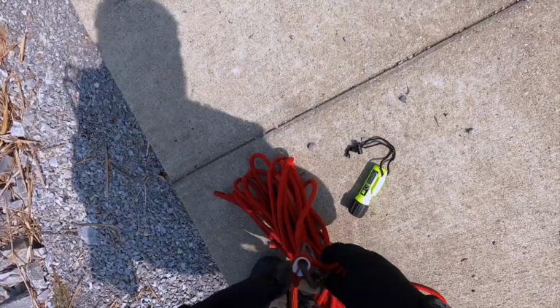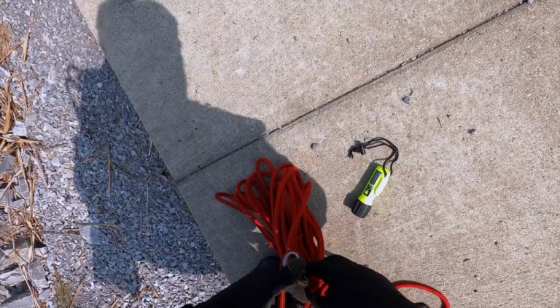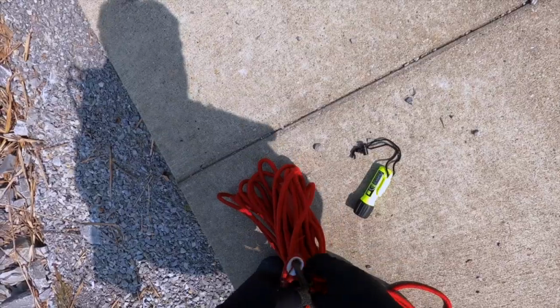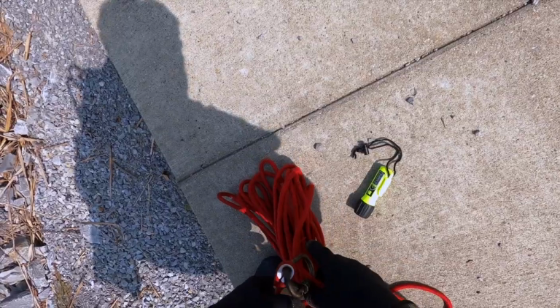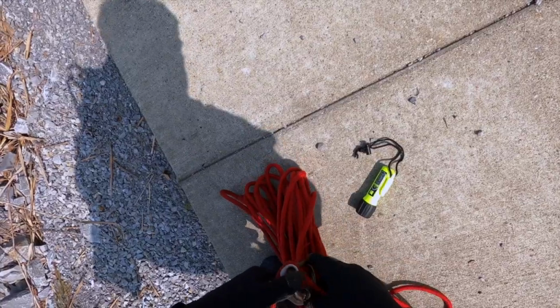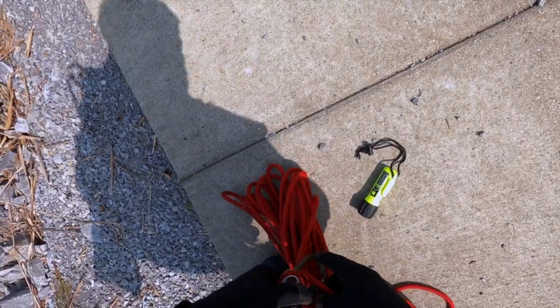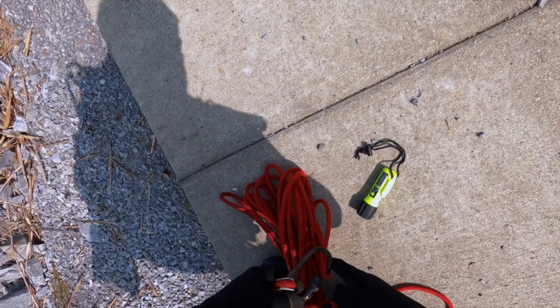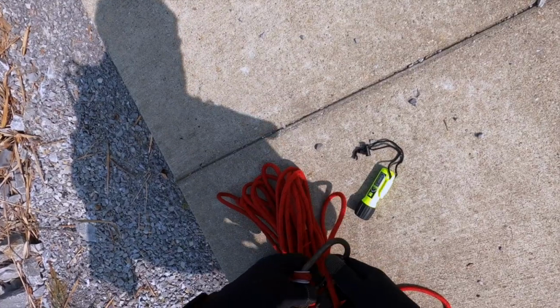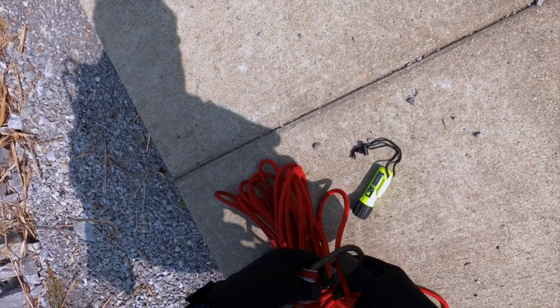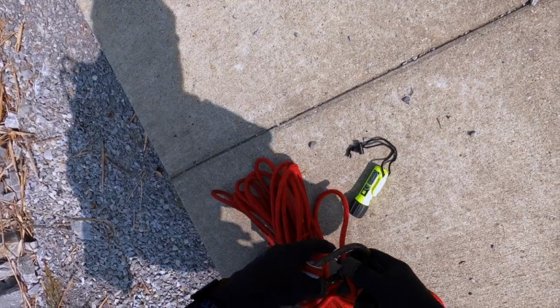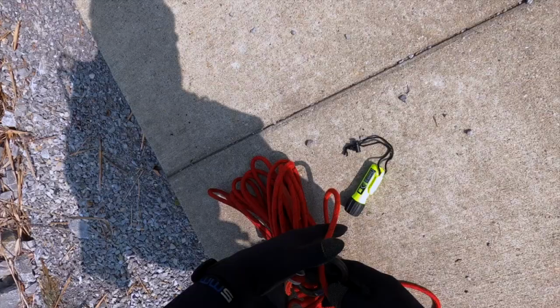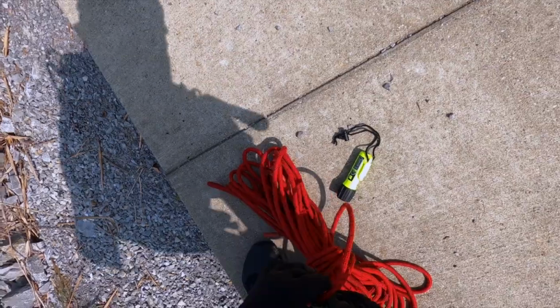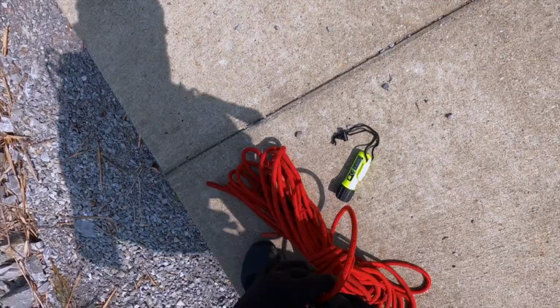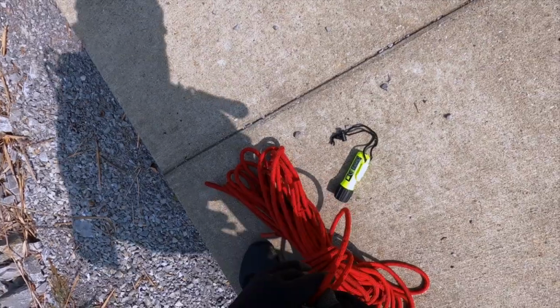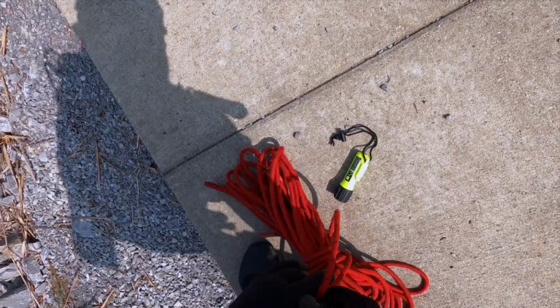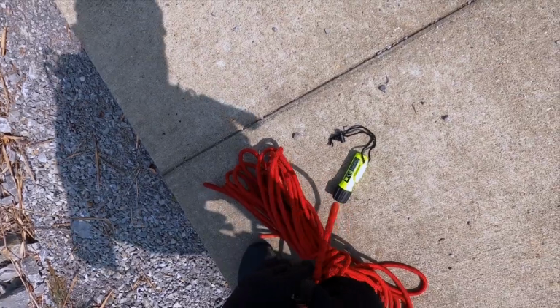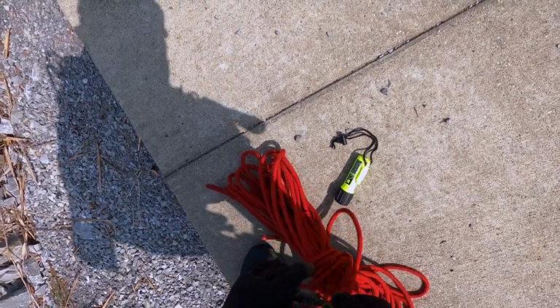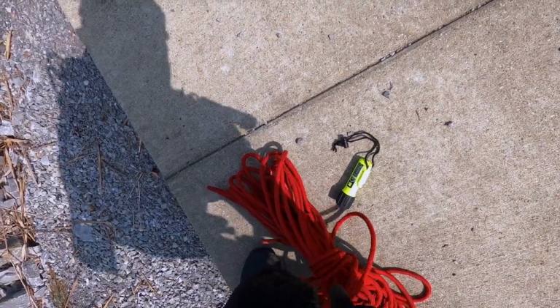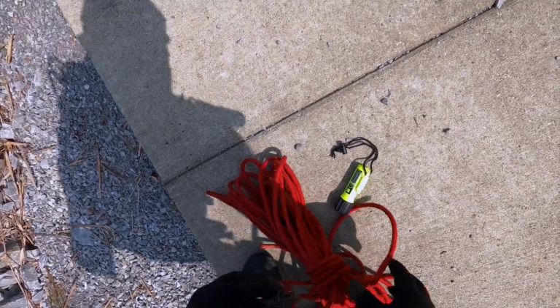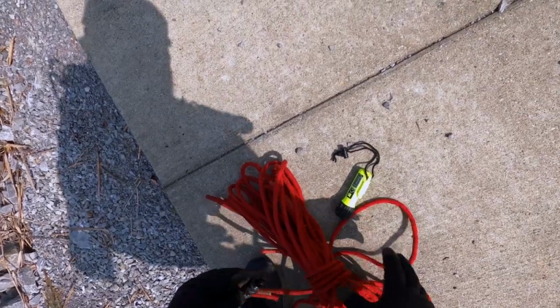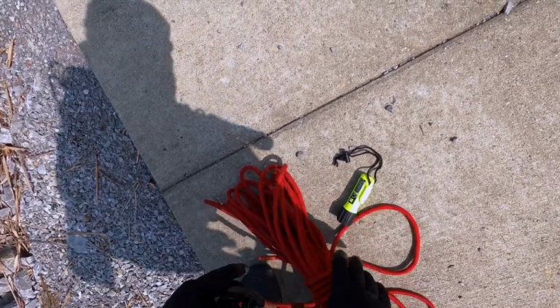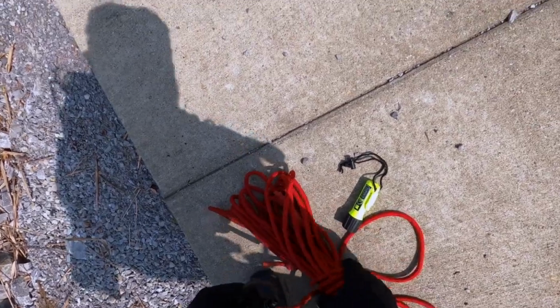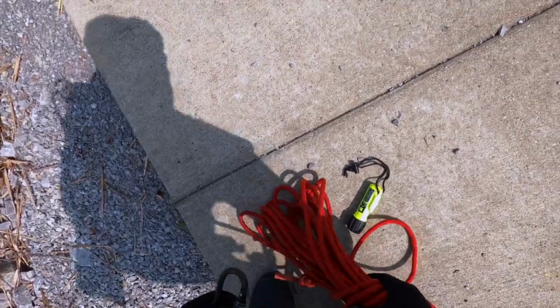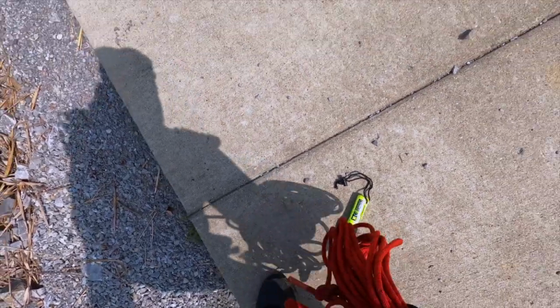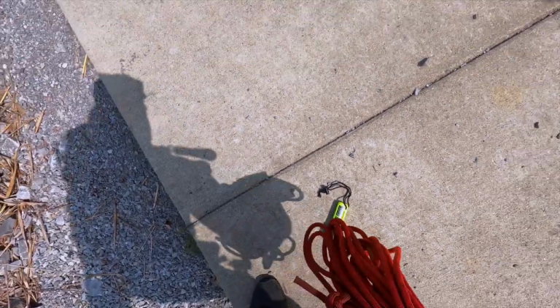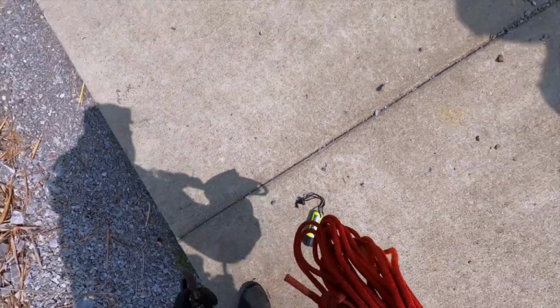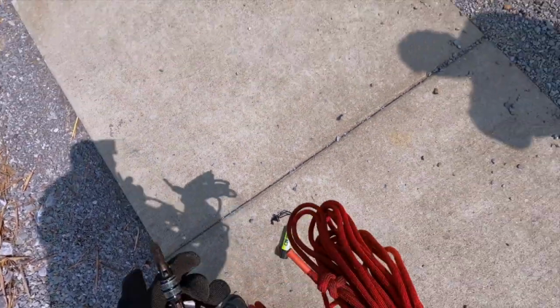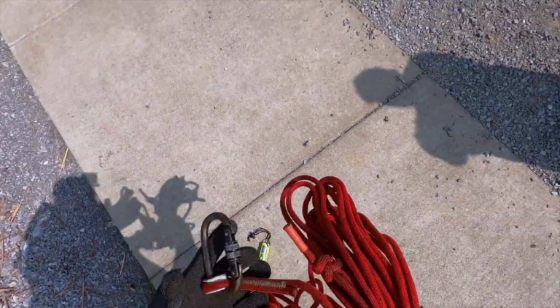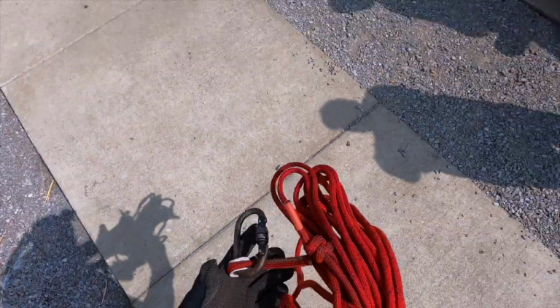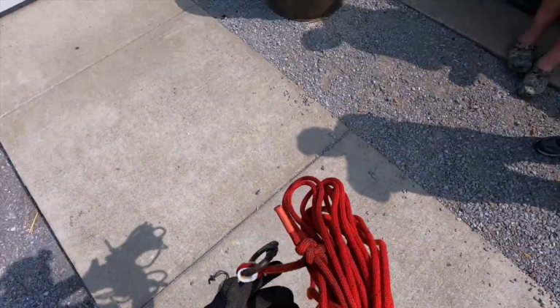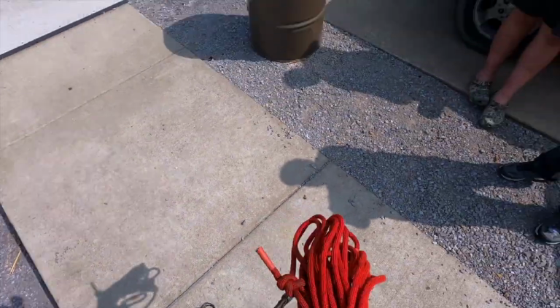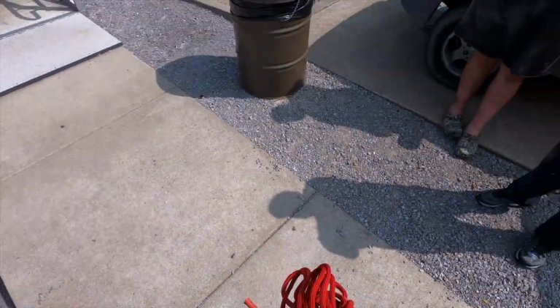We're going to have the rope. They're going to give me signals and then I'm just going to do a sweep pattern all the way out to where they think they dropped it.